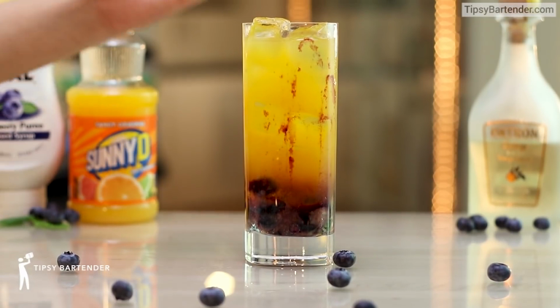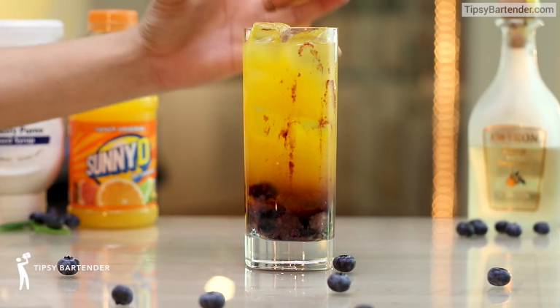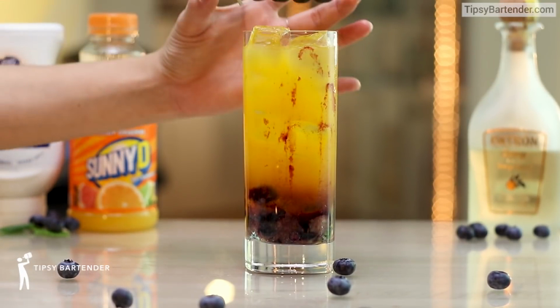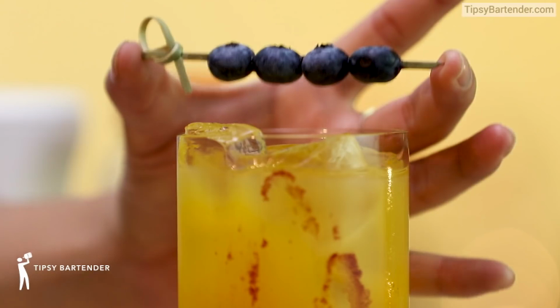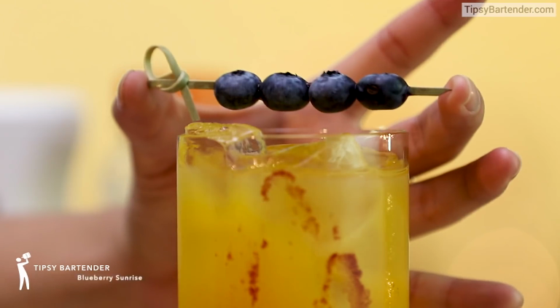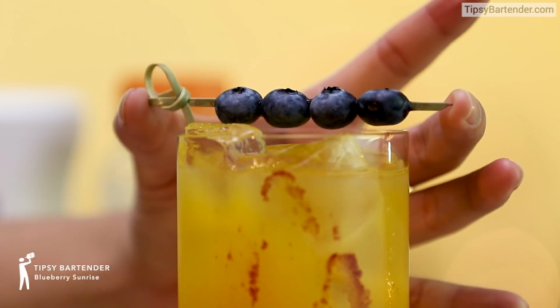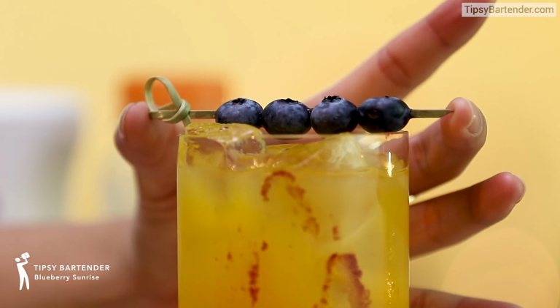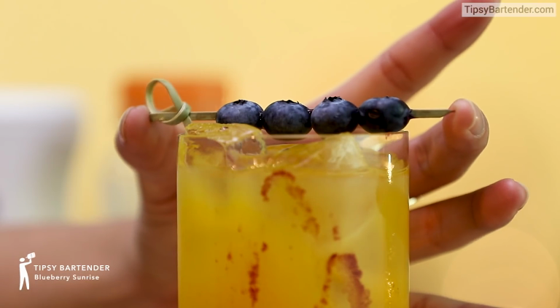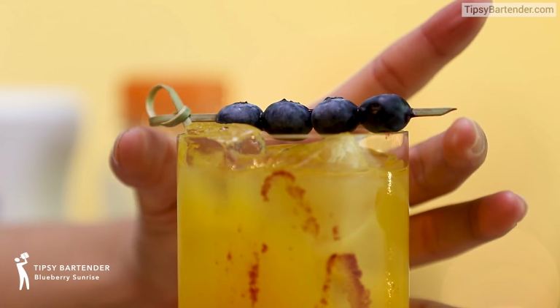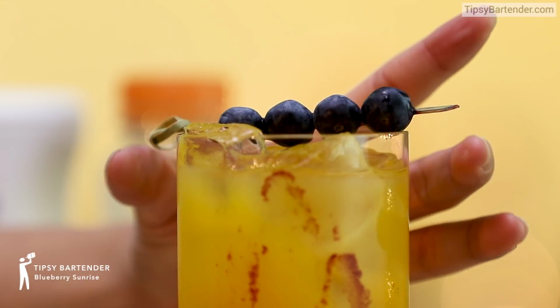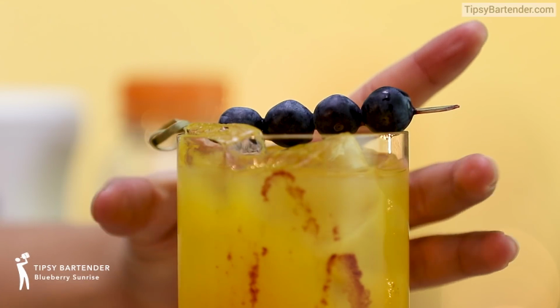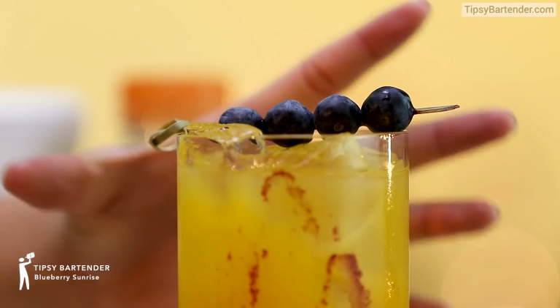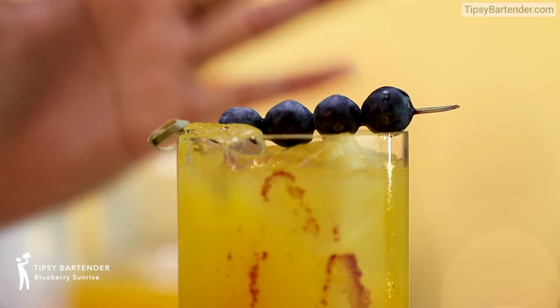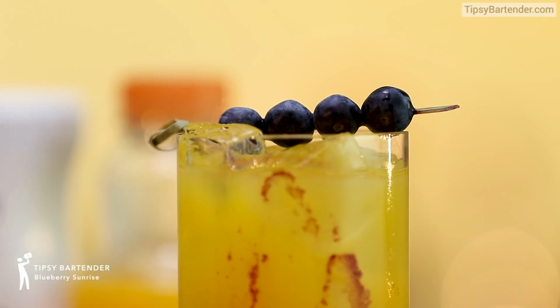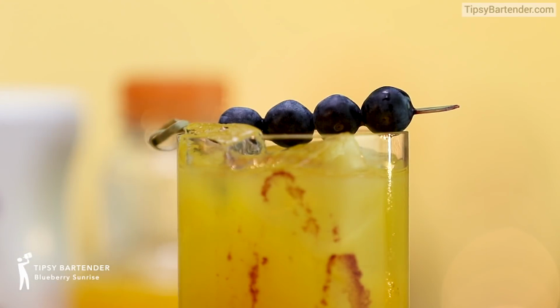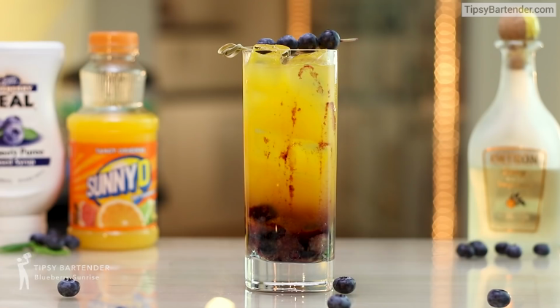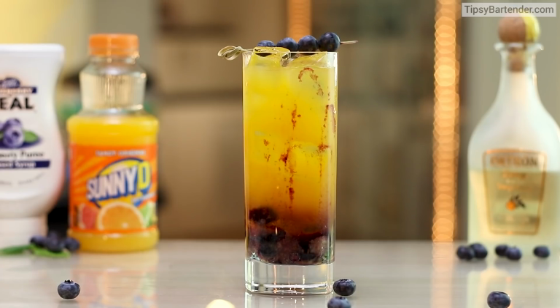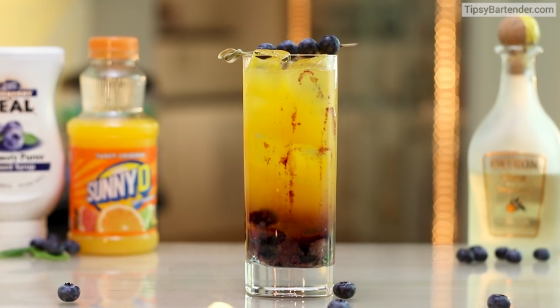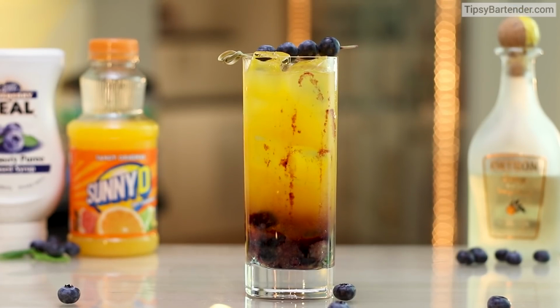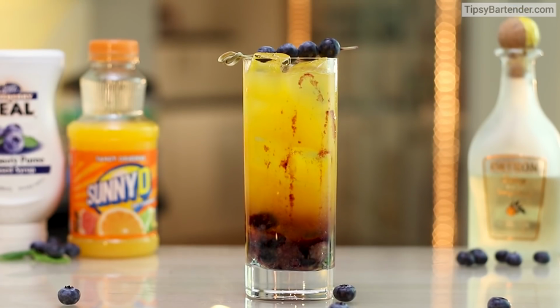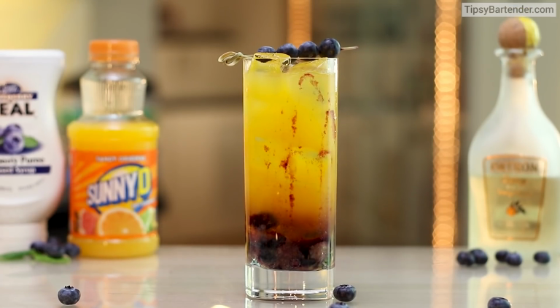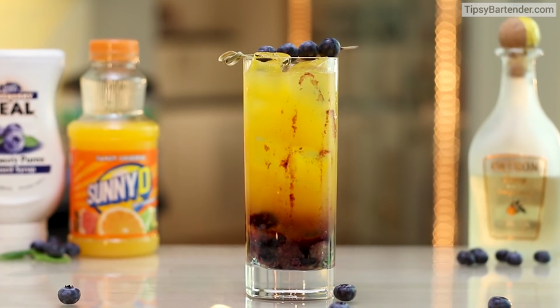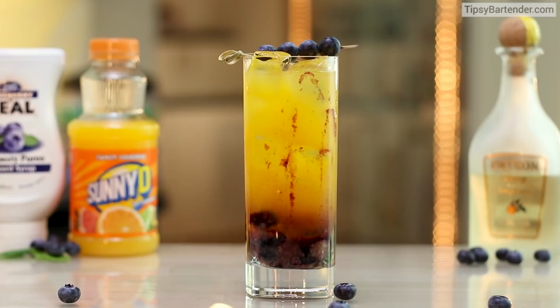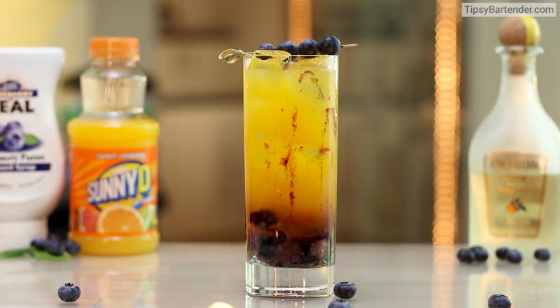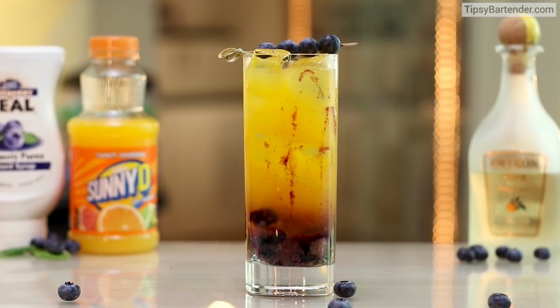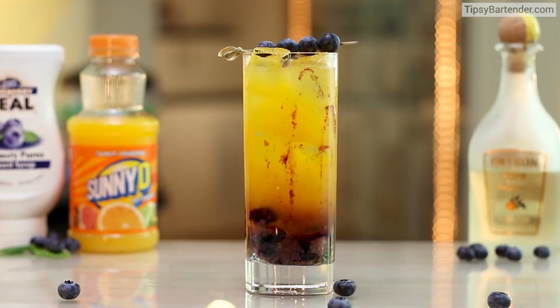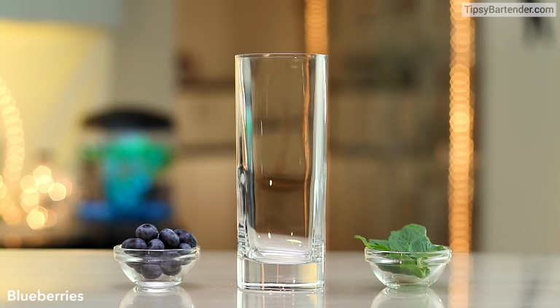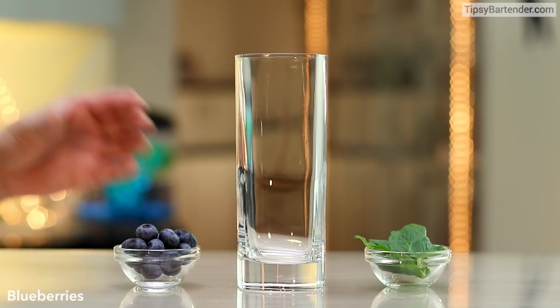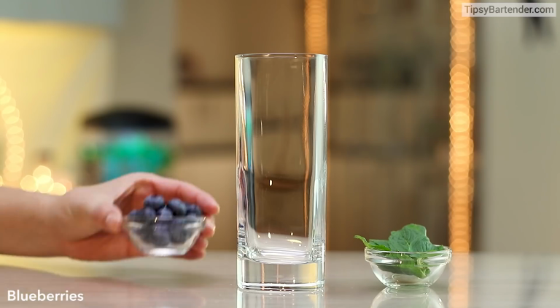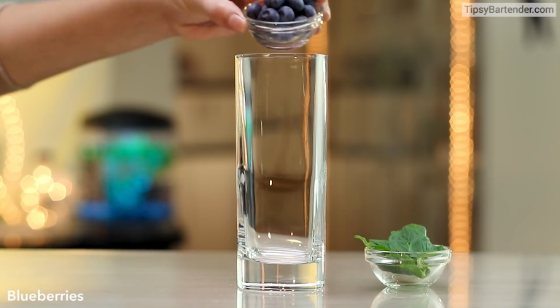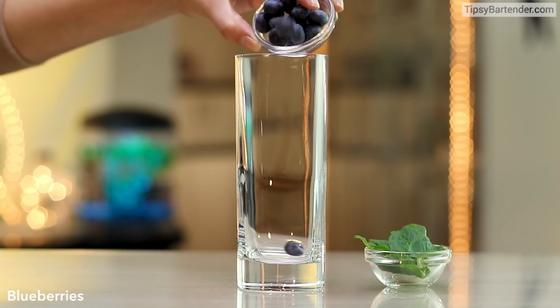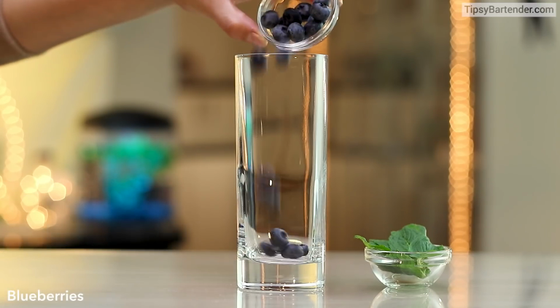This is a Blueberry Sunrise, a drink that you guys submitted to us on the website where you can send us your recipe.